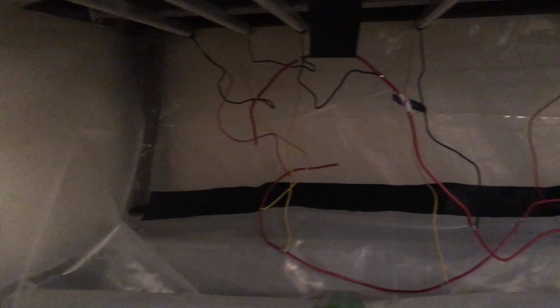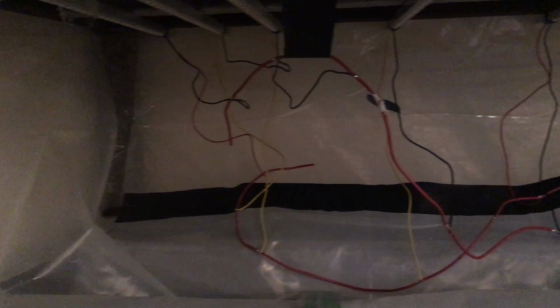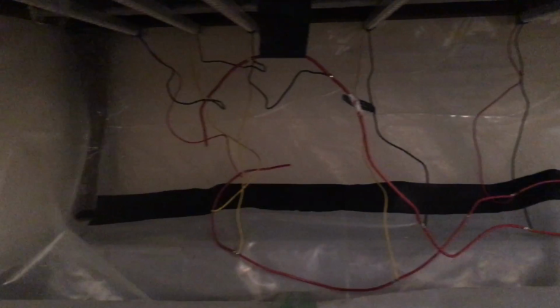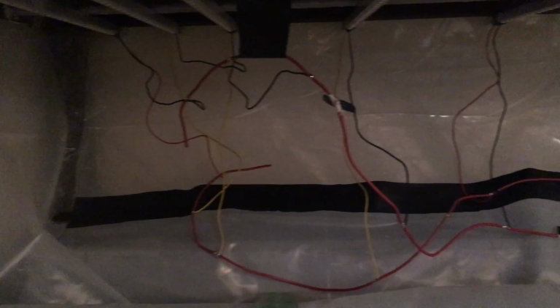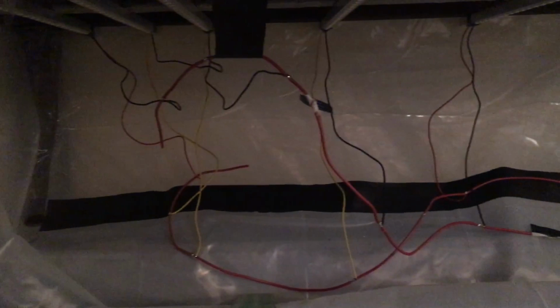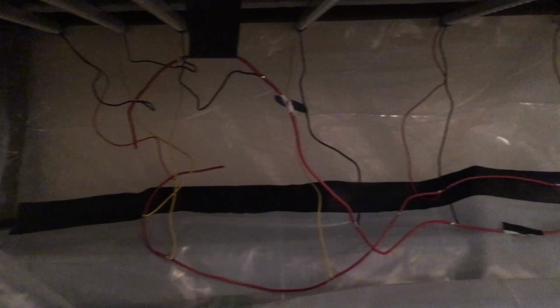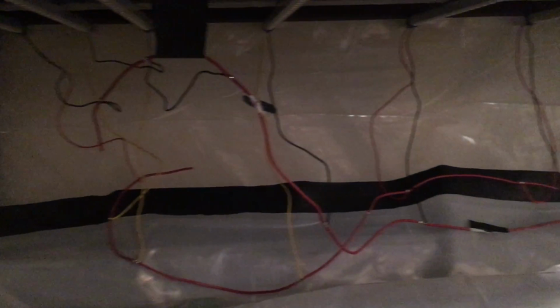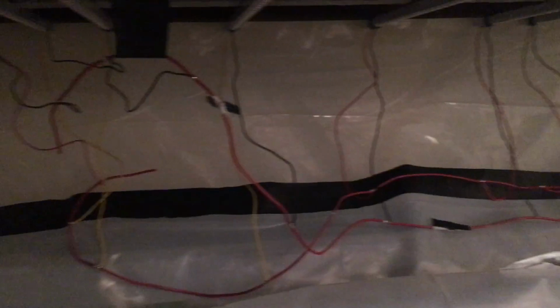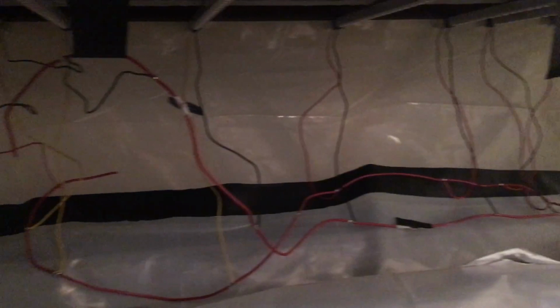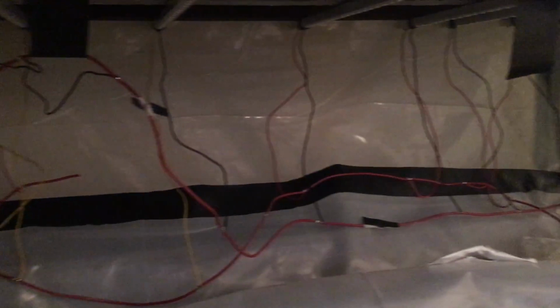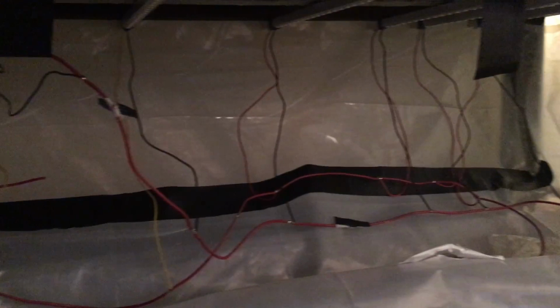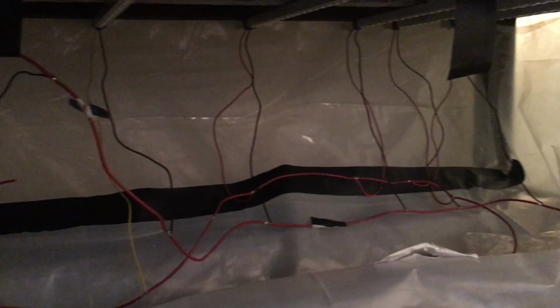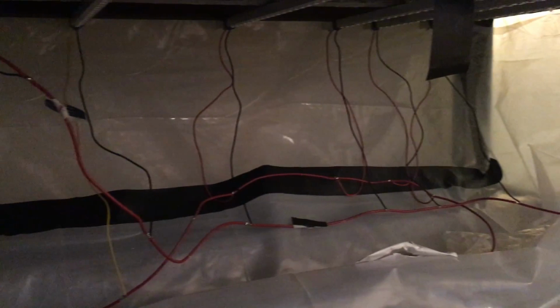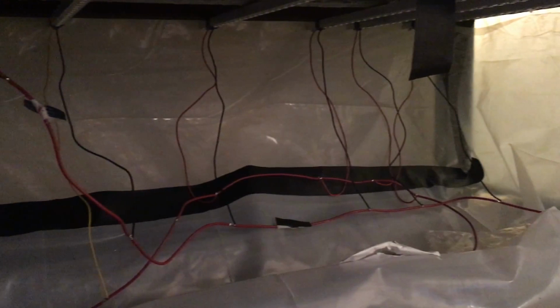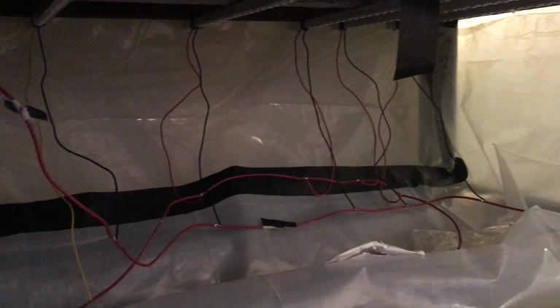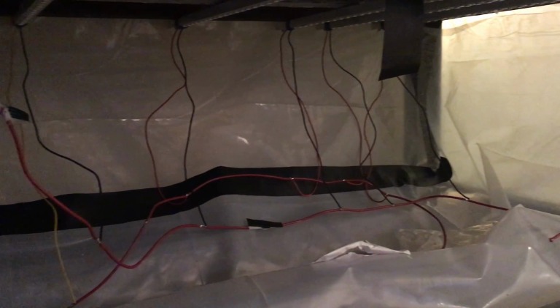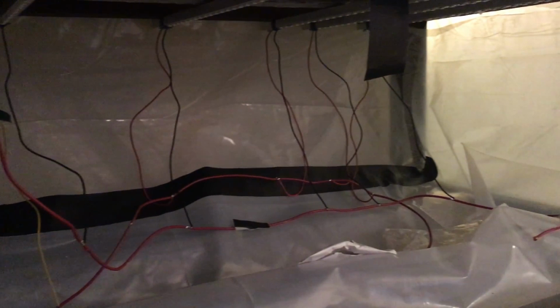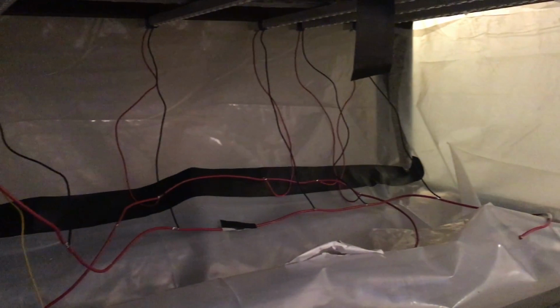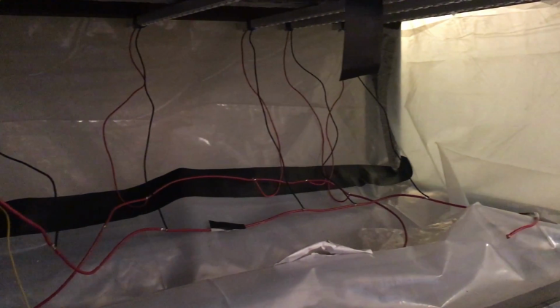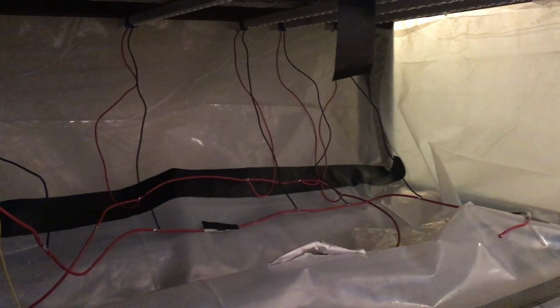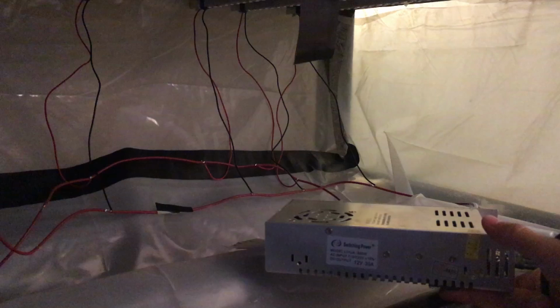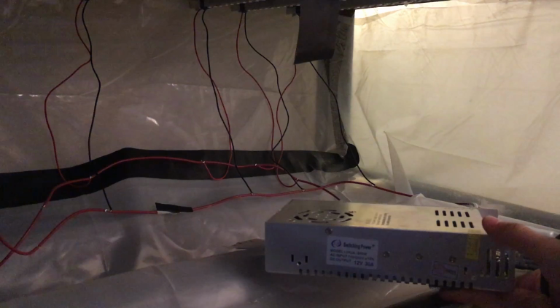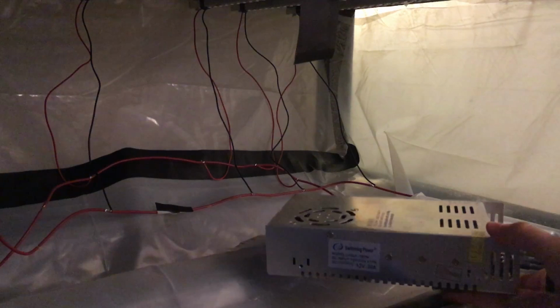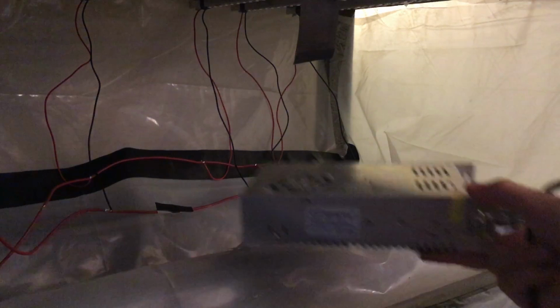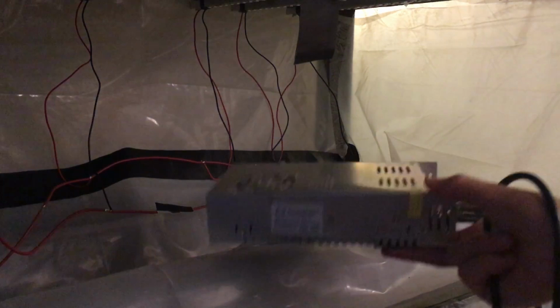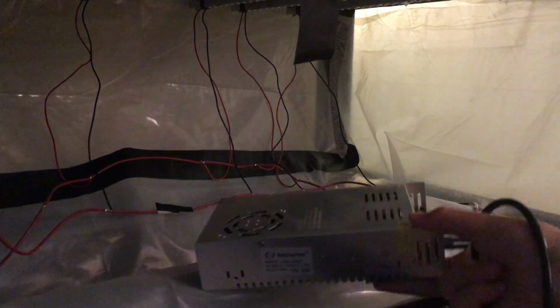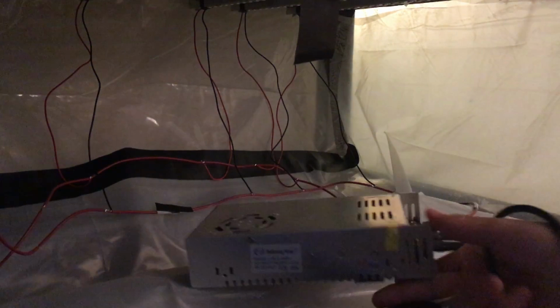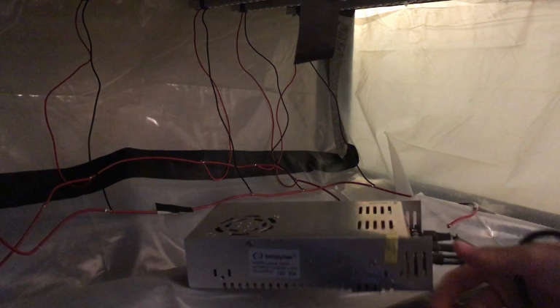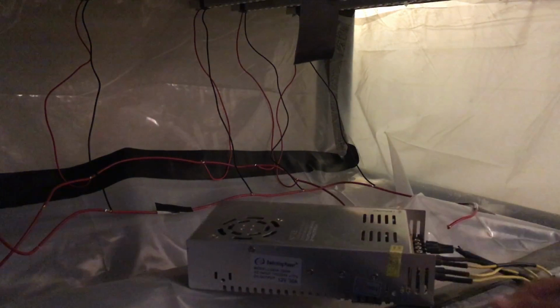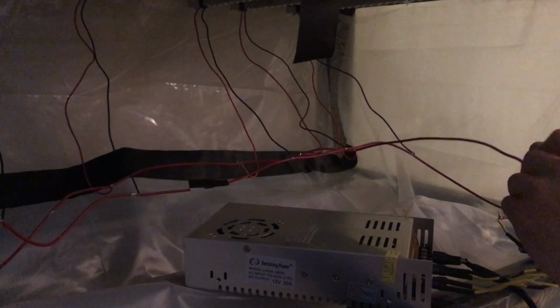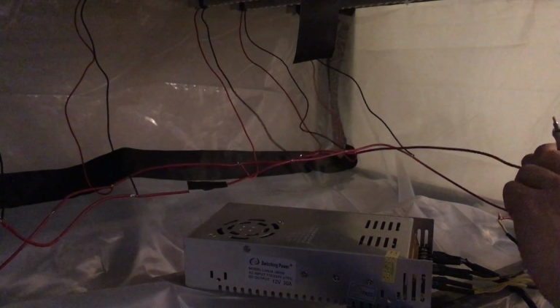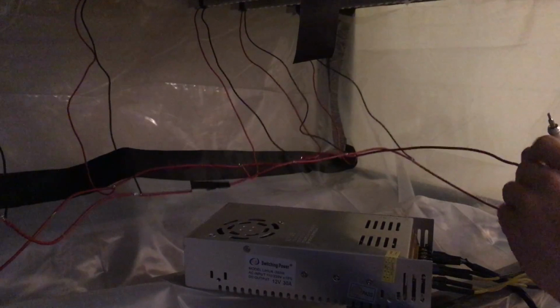I'm saving all the cable management for when I do the plumbing, so I can do them at the same time and avoid any conflicts.